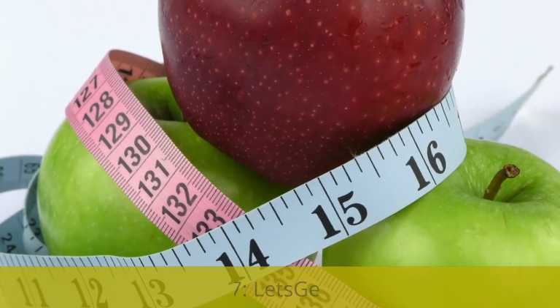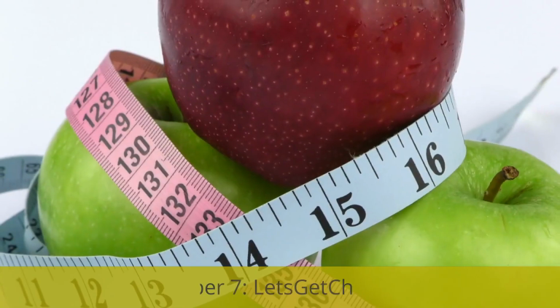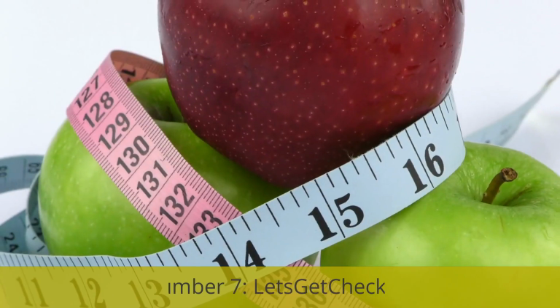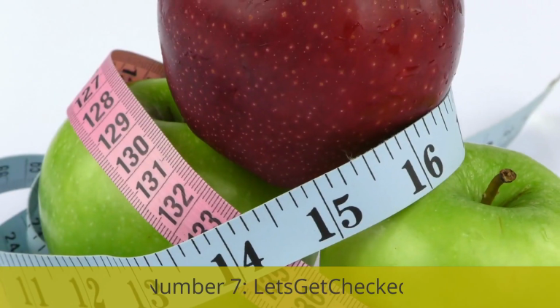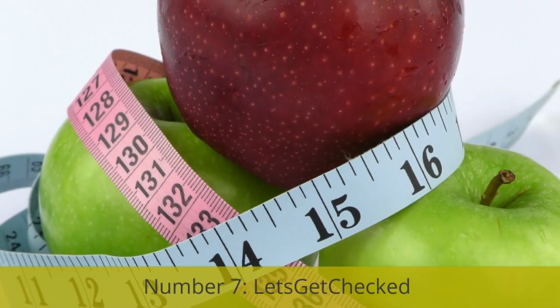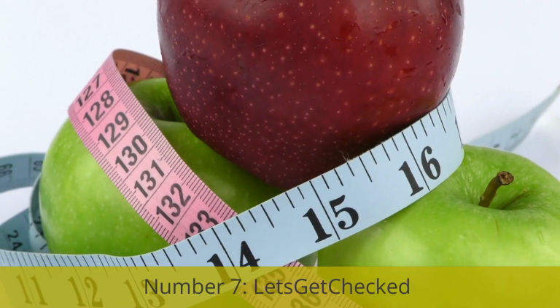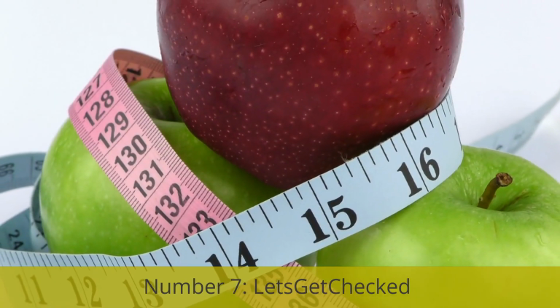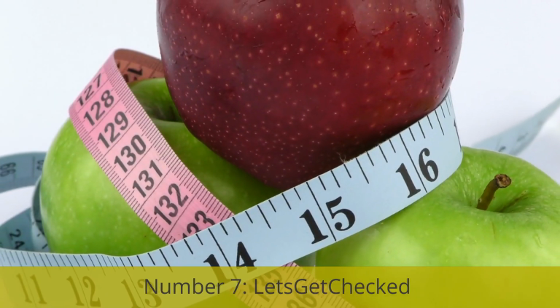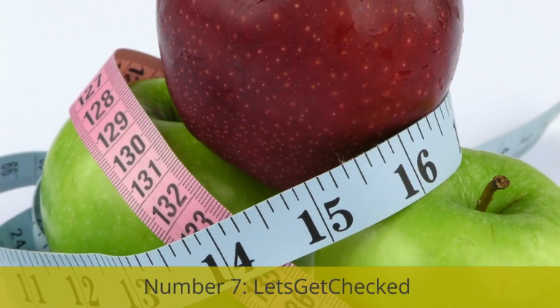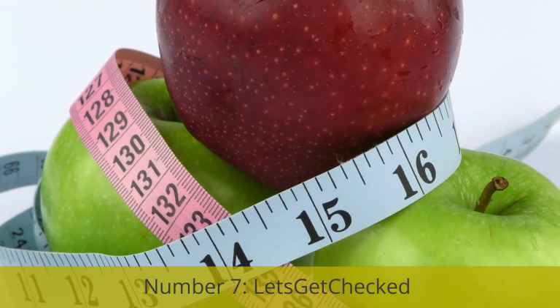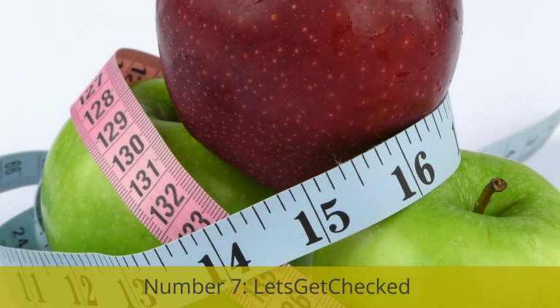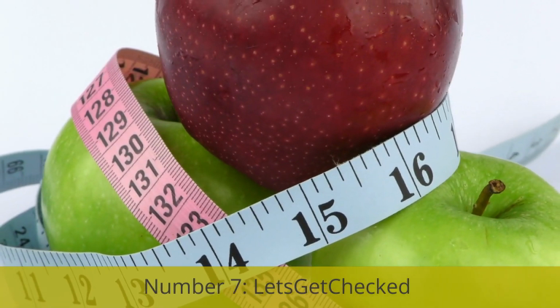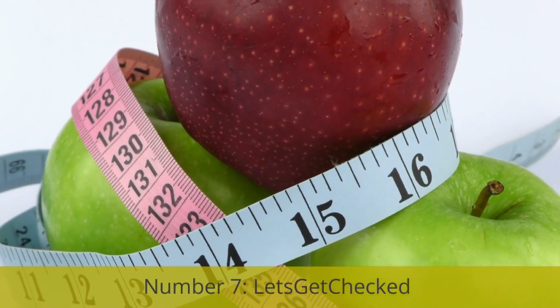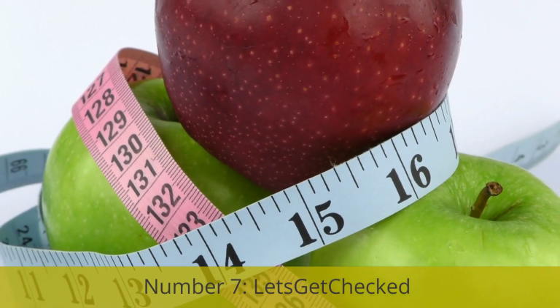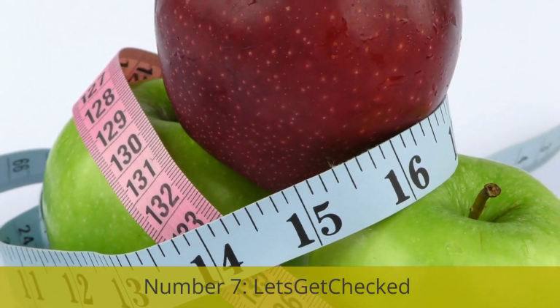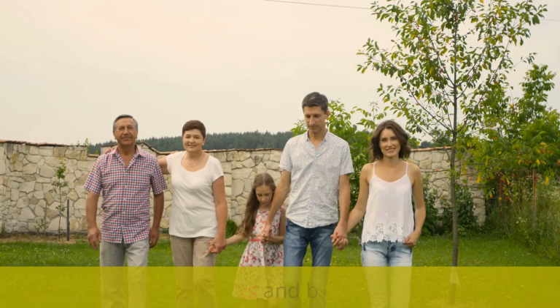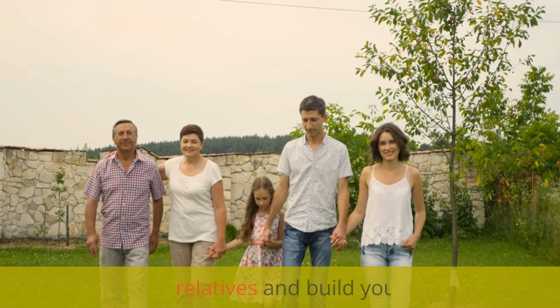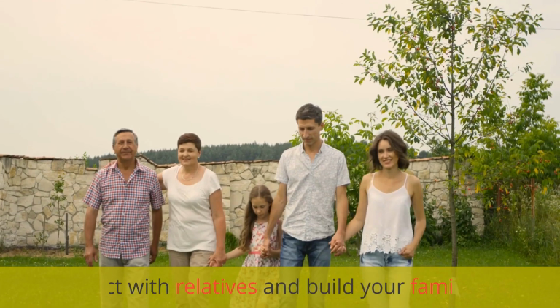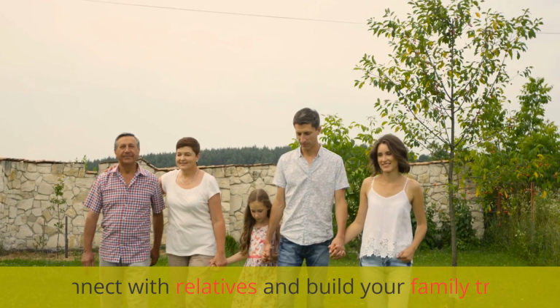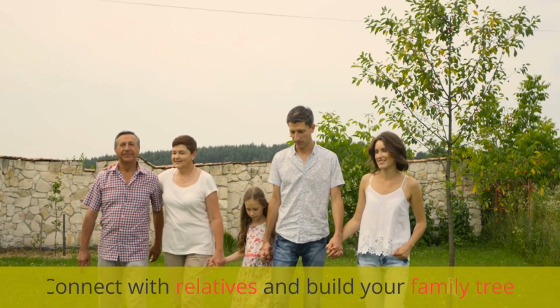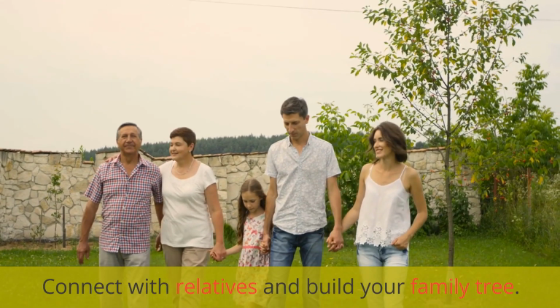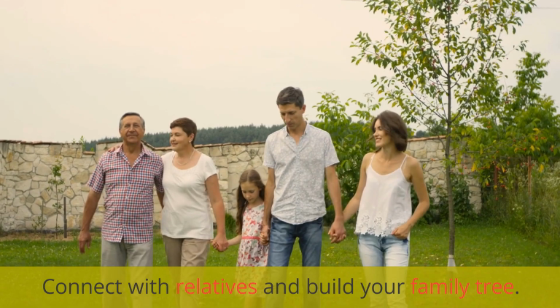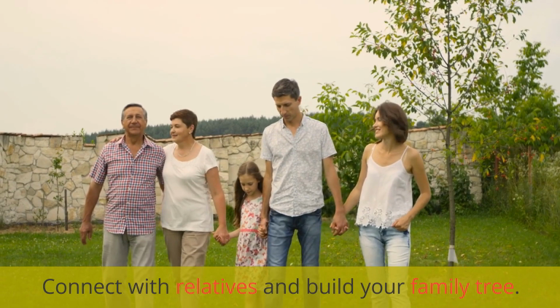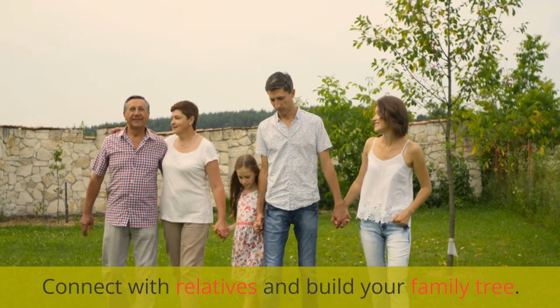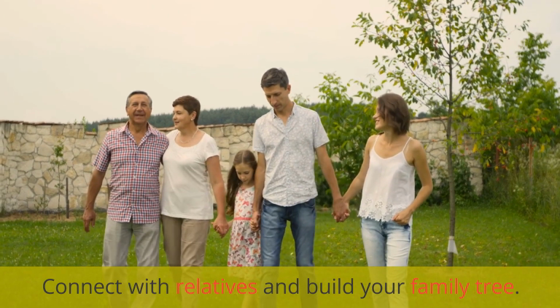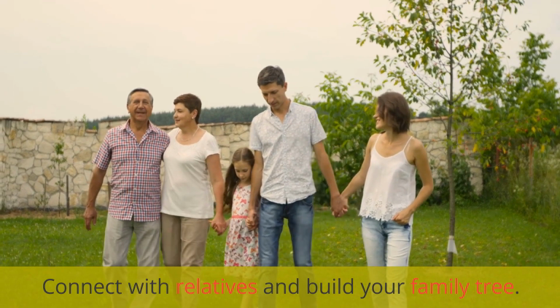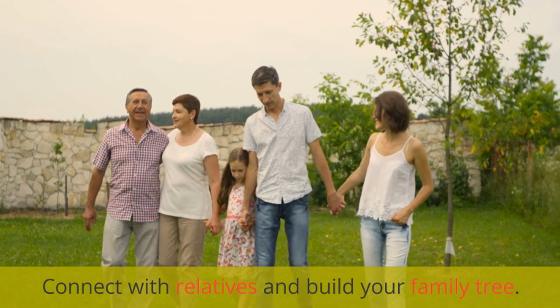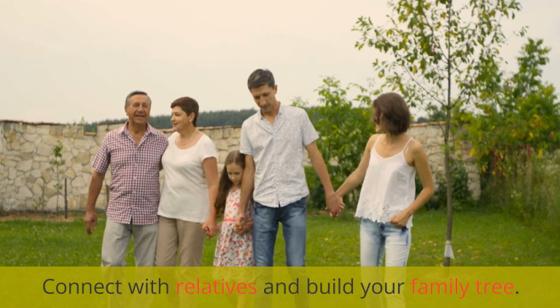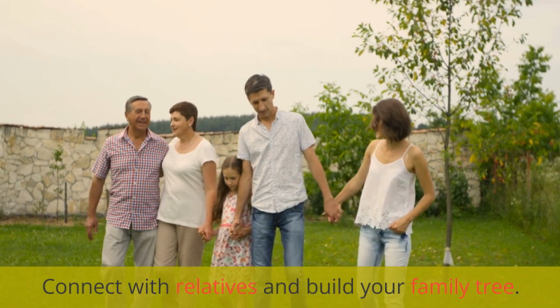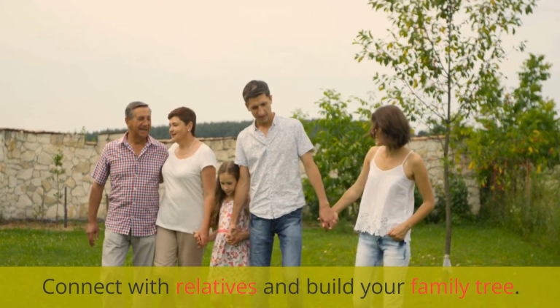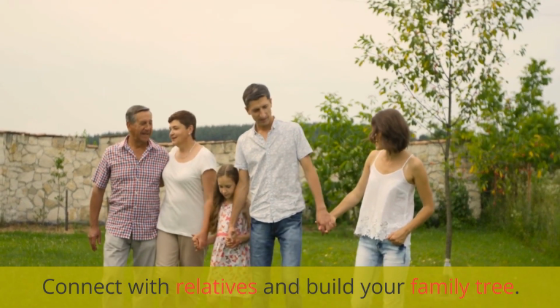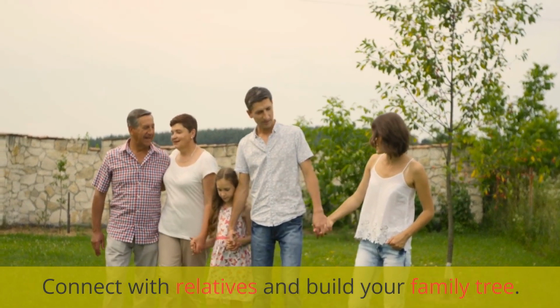Number 7: Let's Get Checked. Connect with relatives and build your family tree.